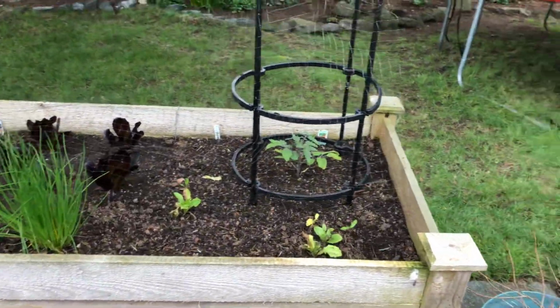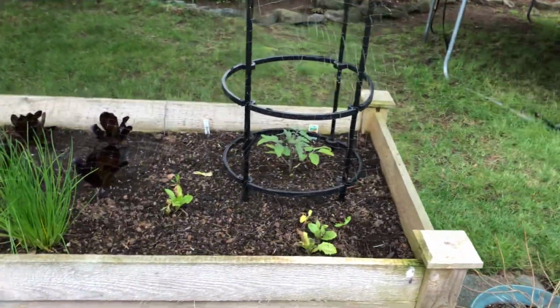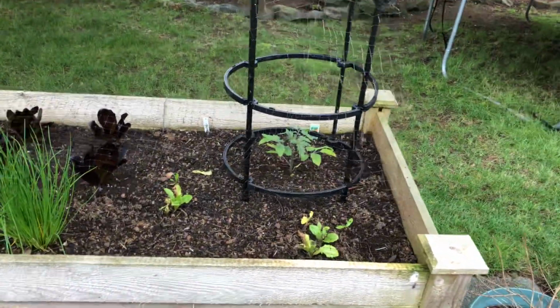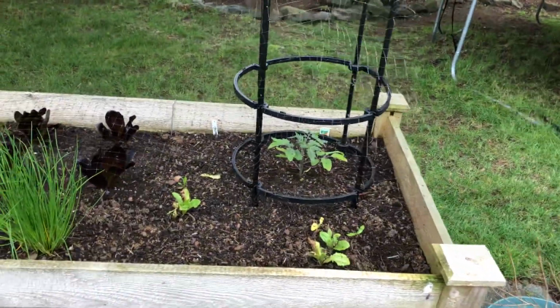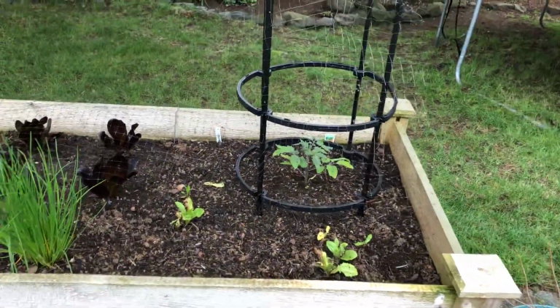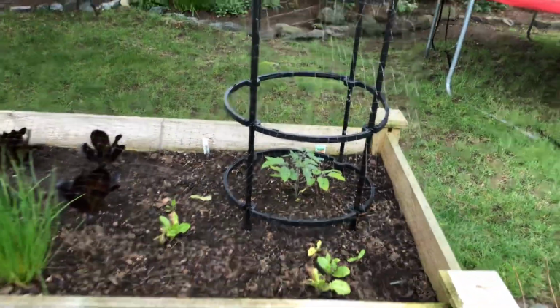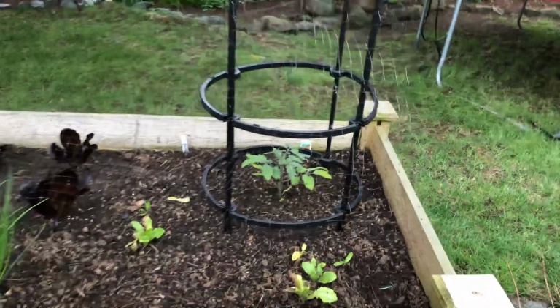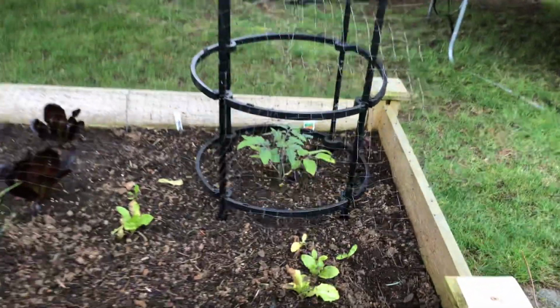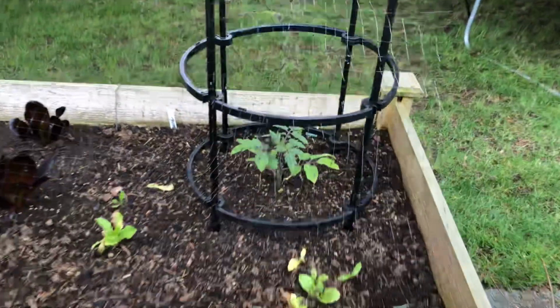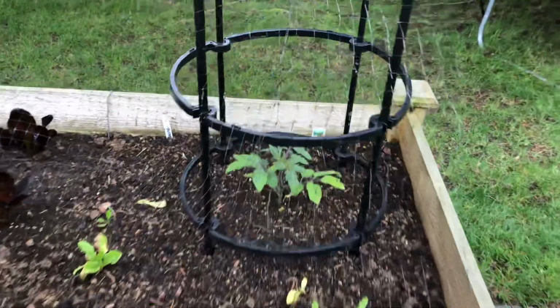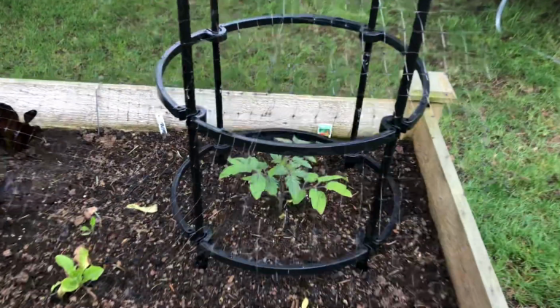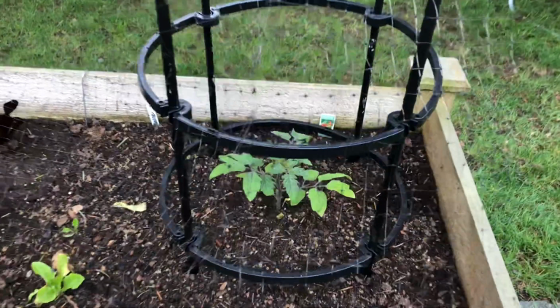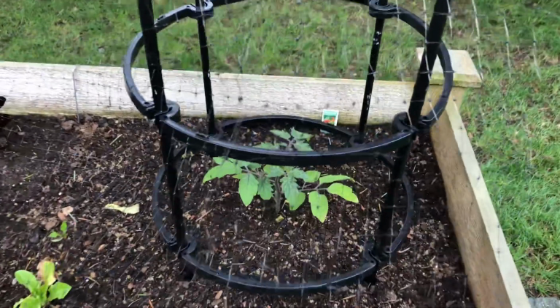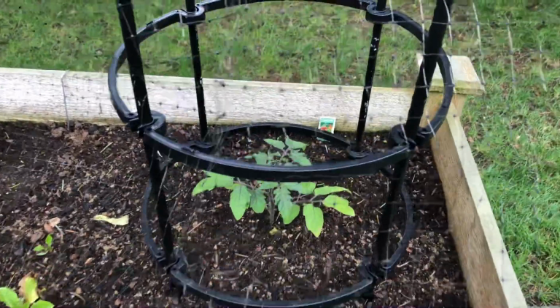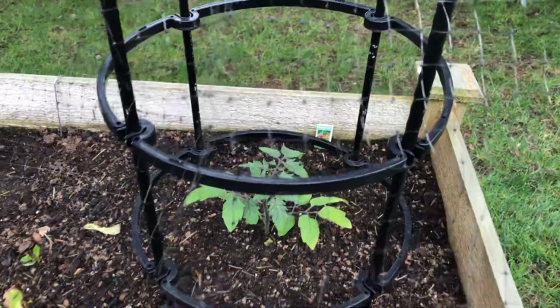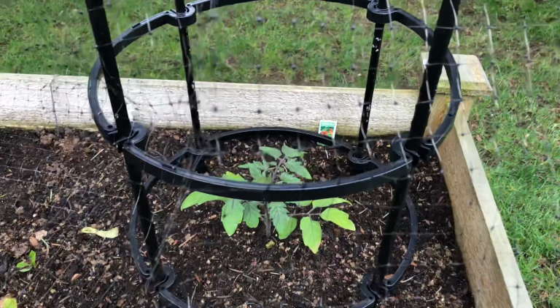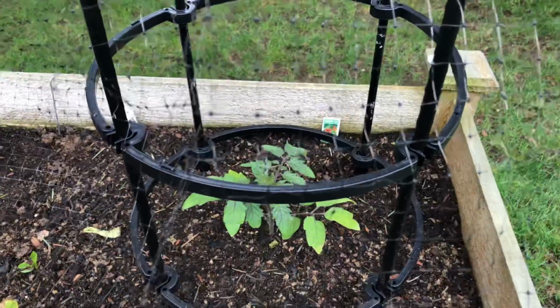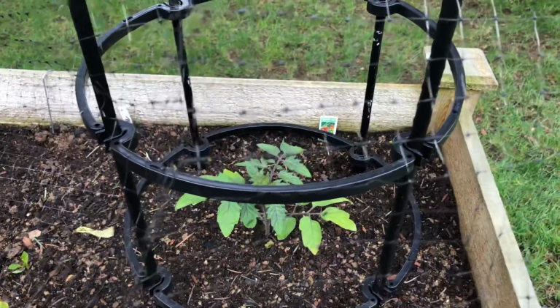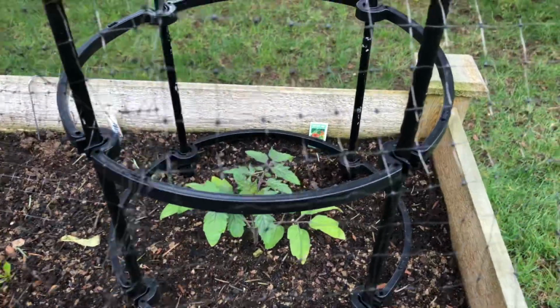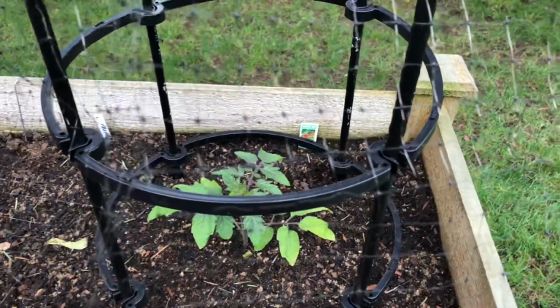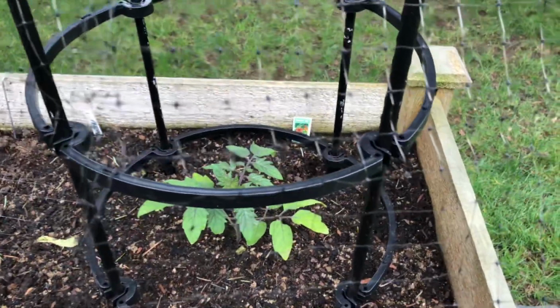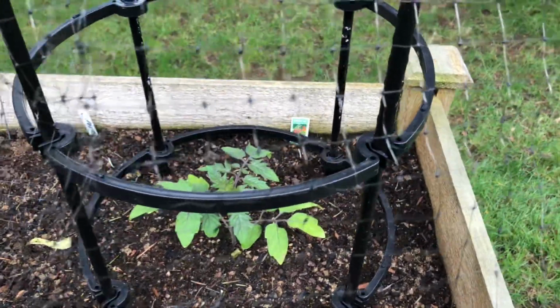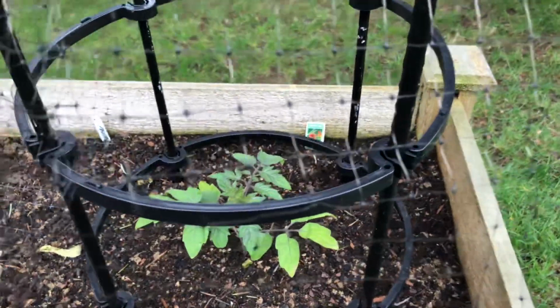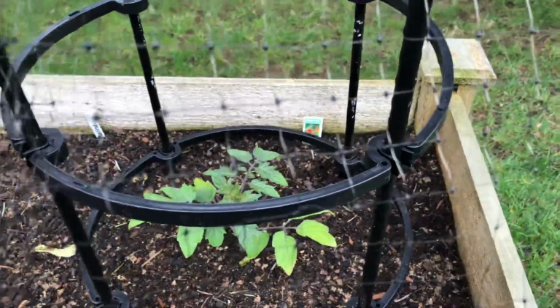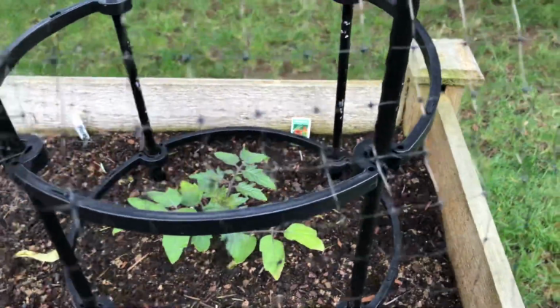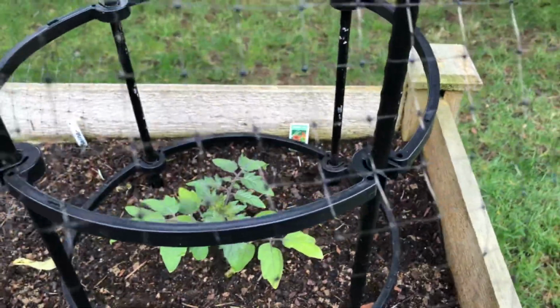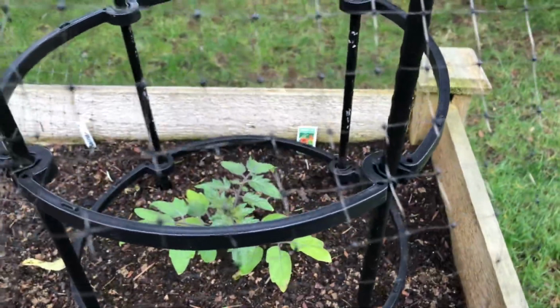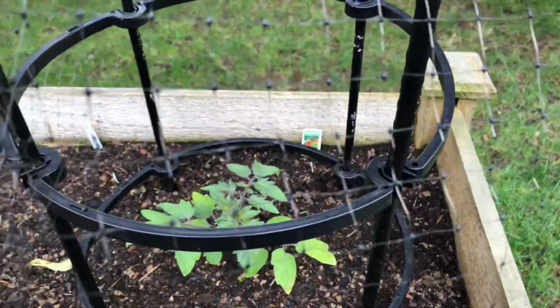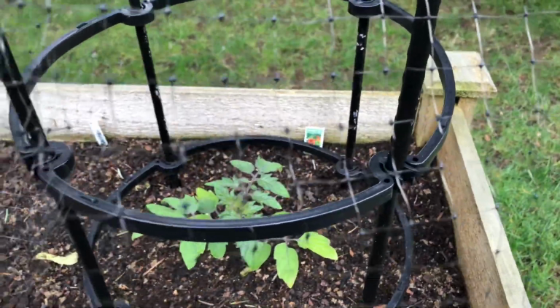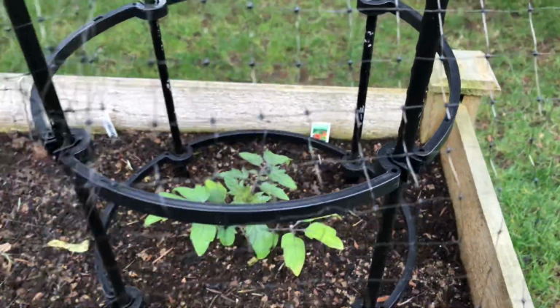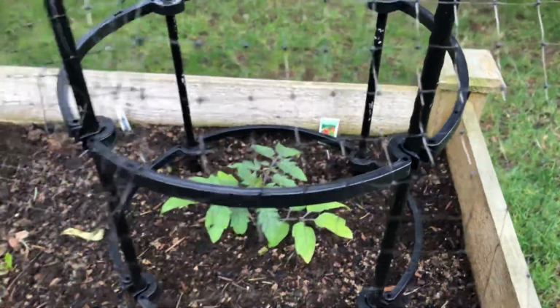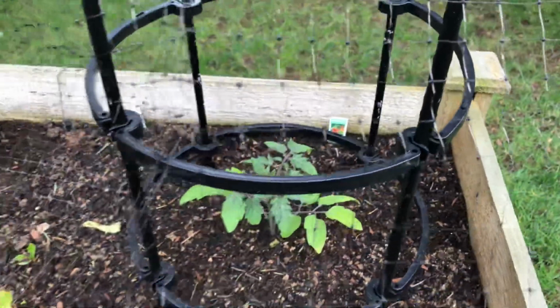Over here we actually planted tomatoes. These are Sweet 100s.